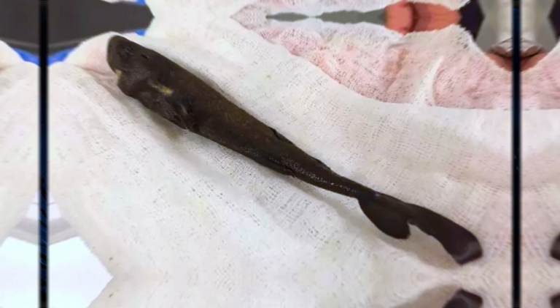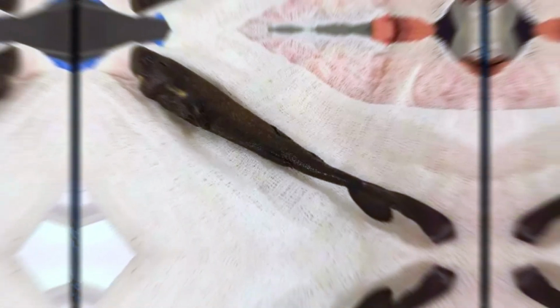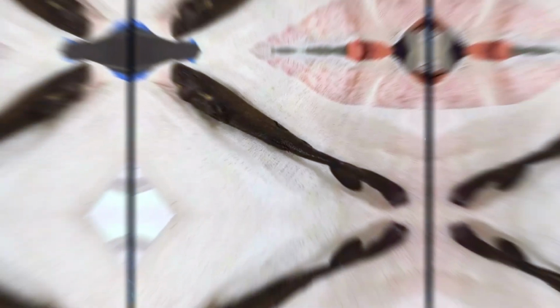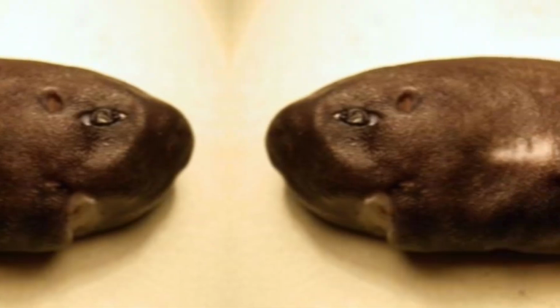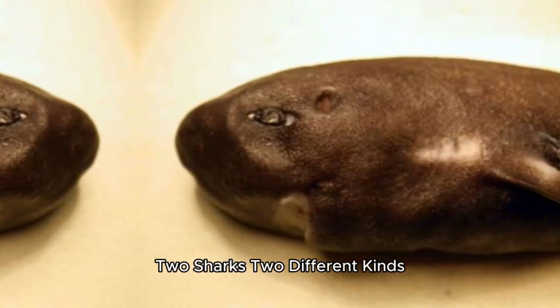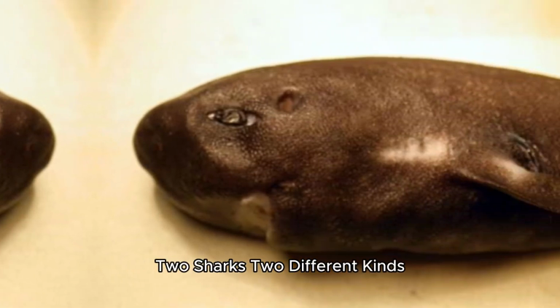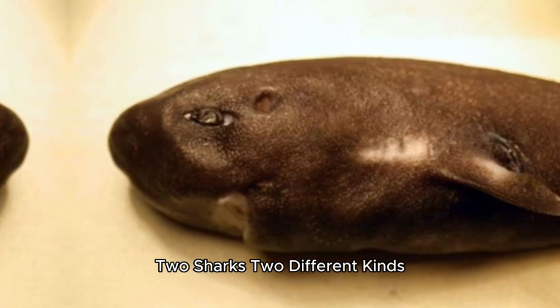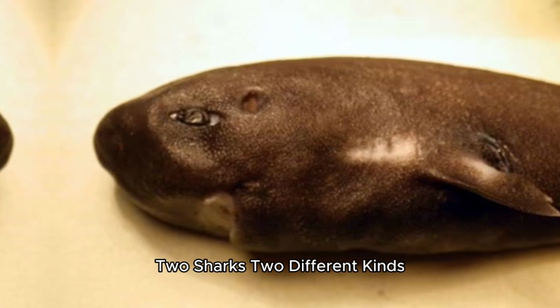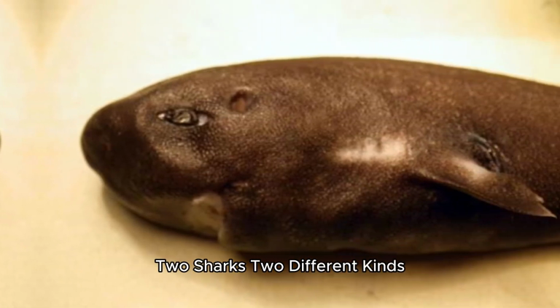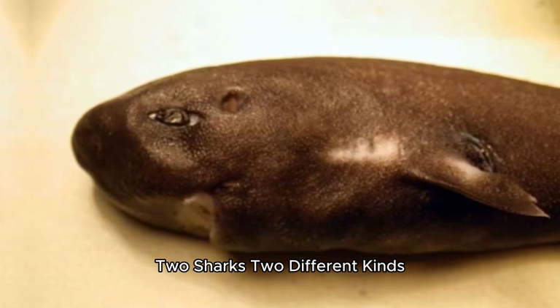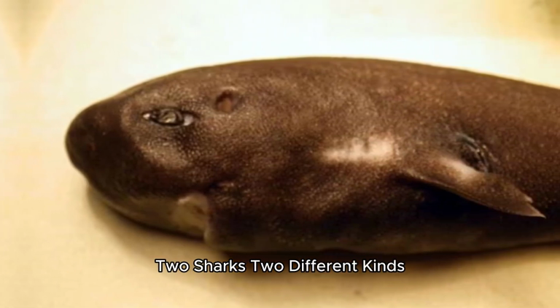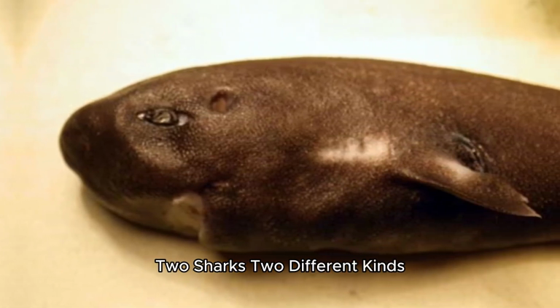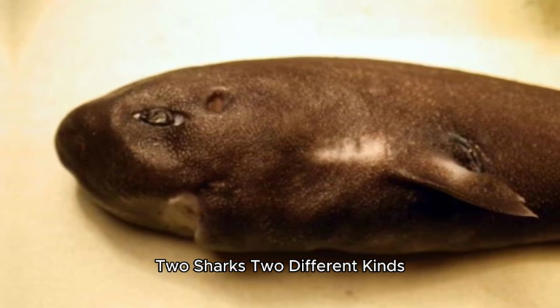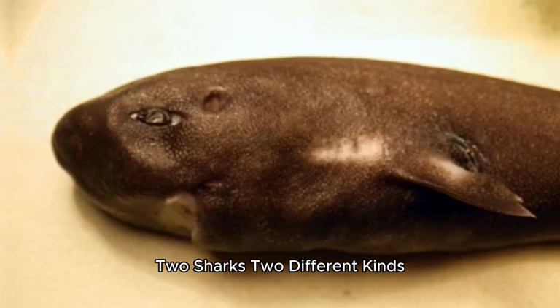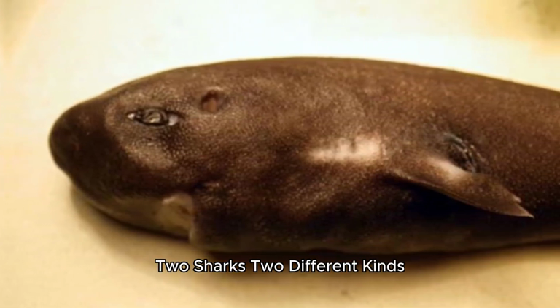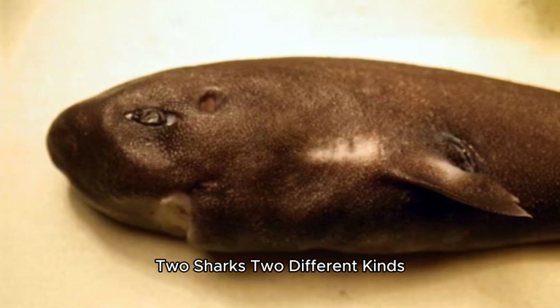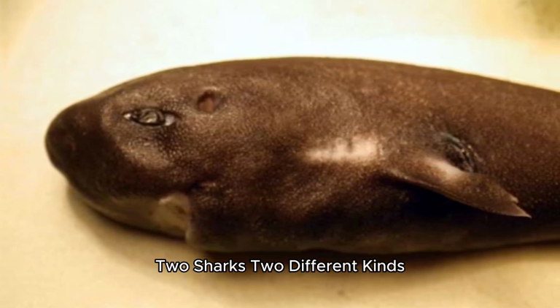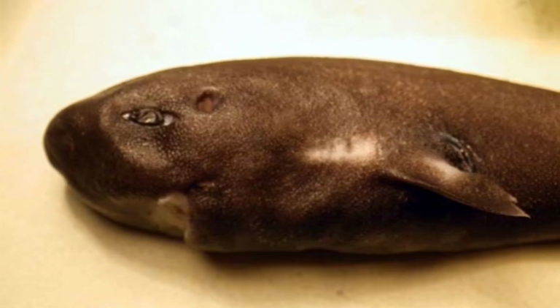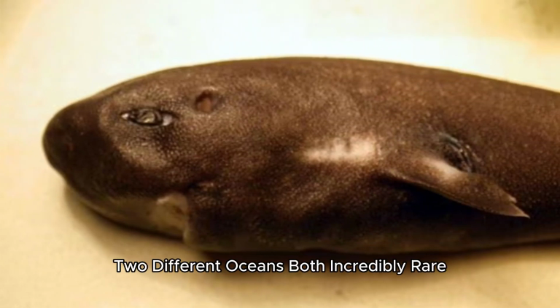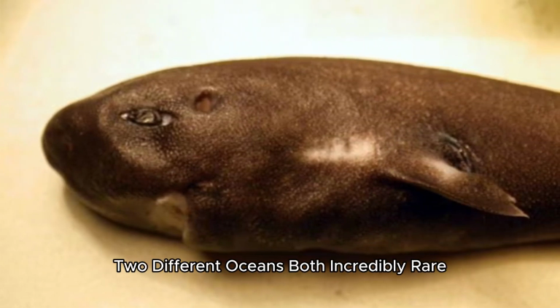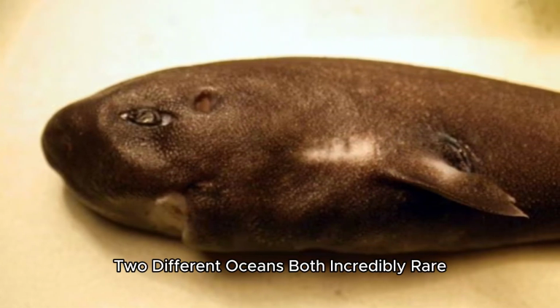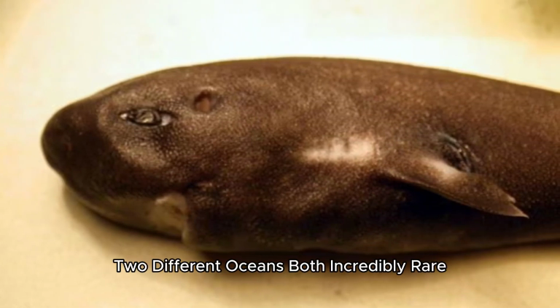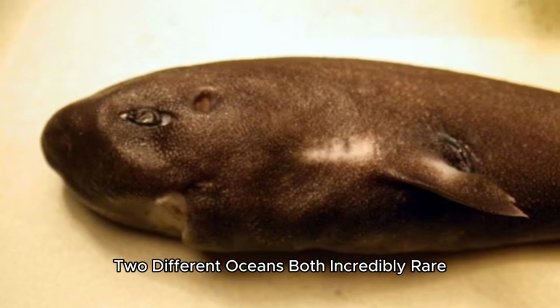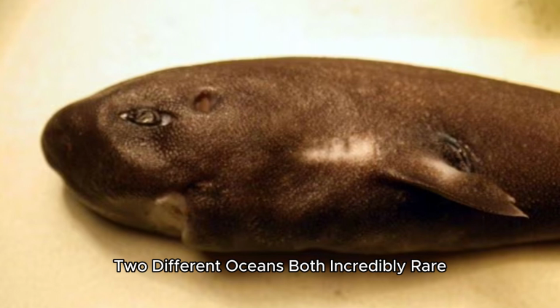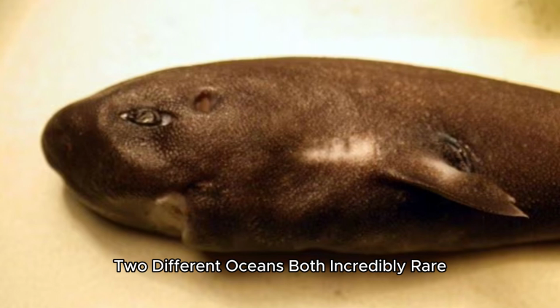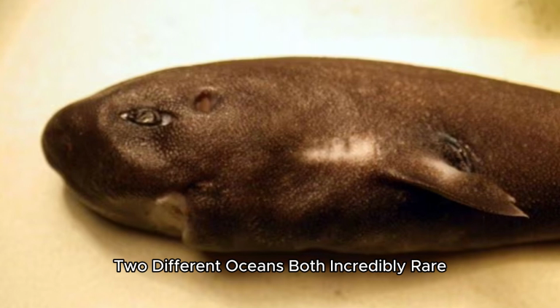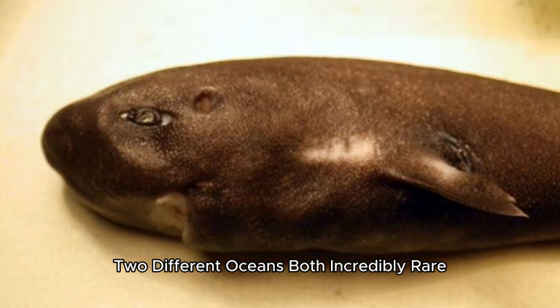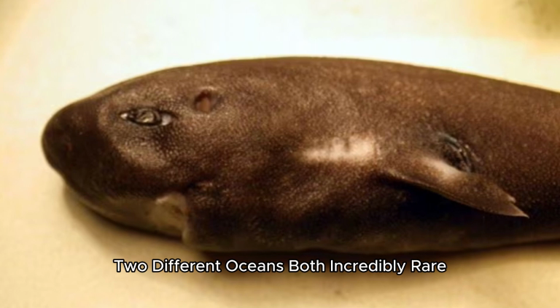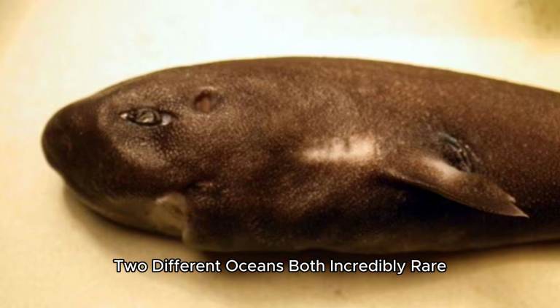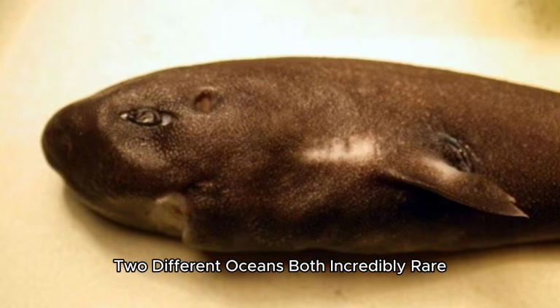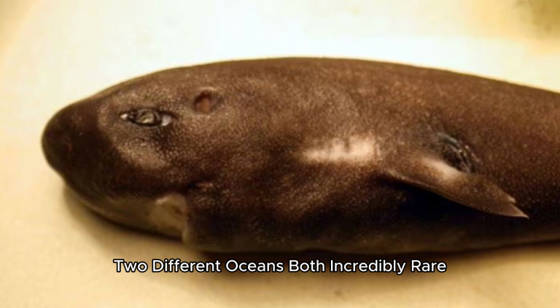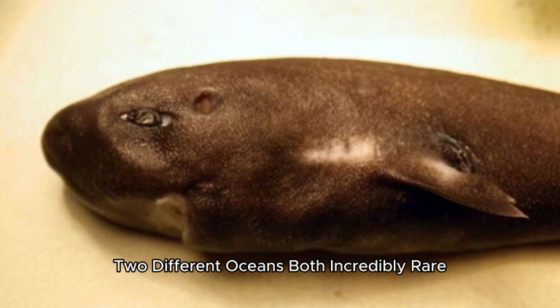Two sharks, two different kinds, two different oceans. Both incredibly rare.